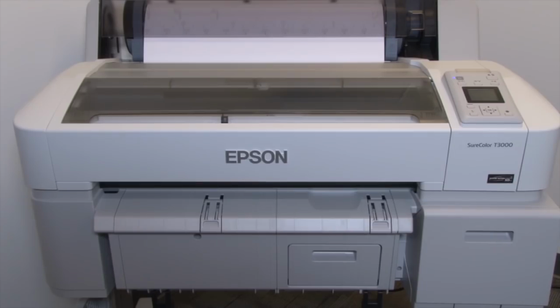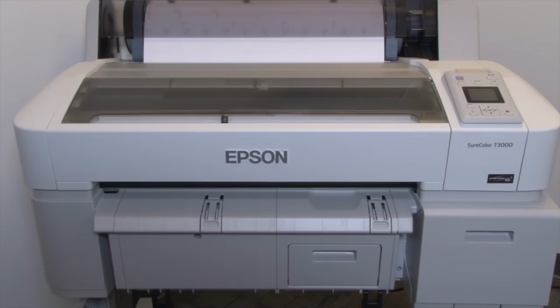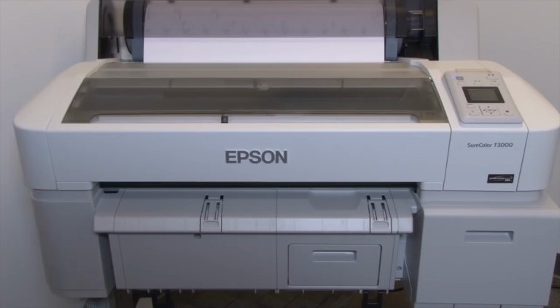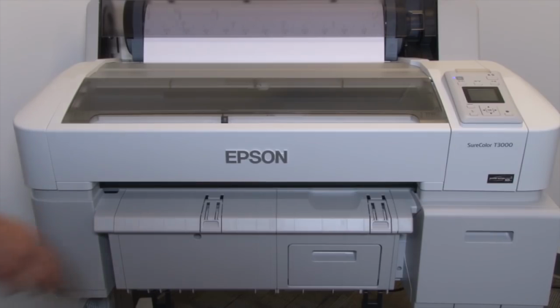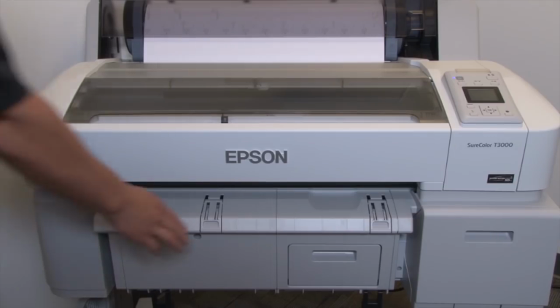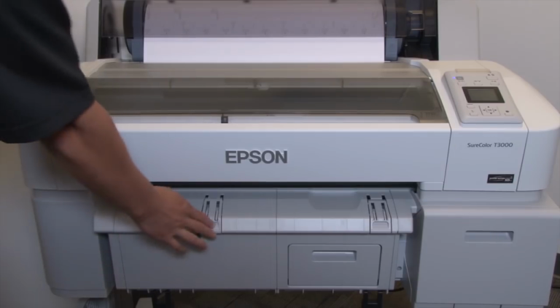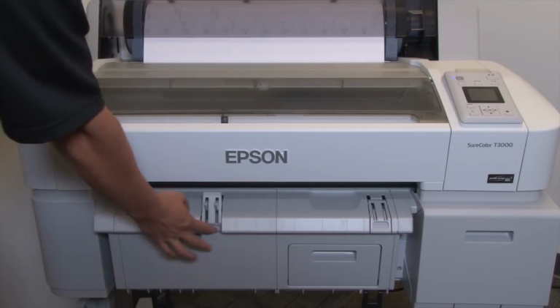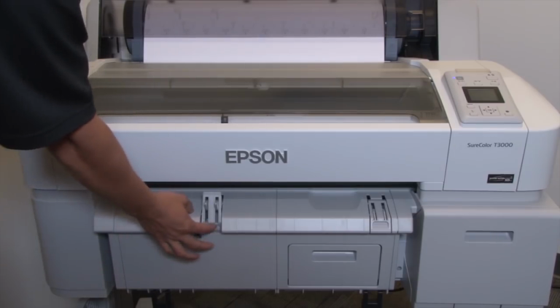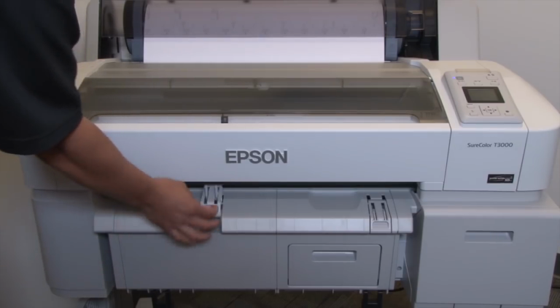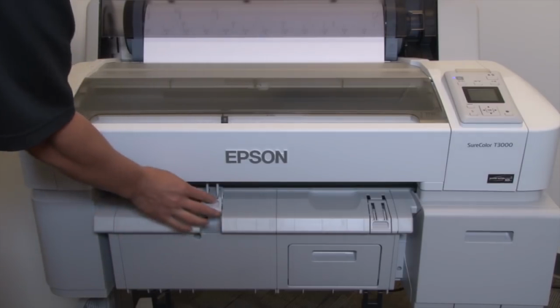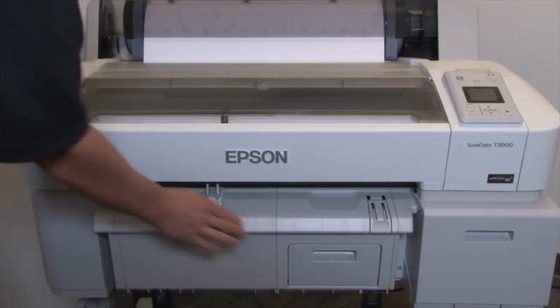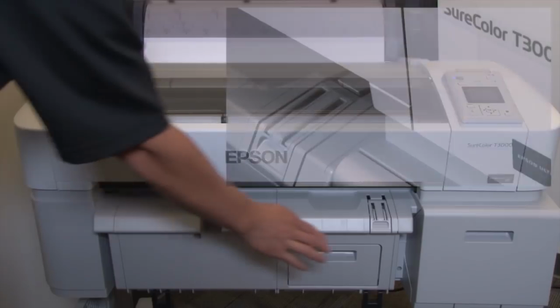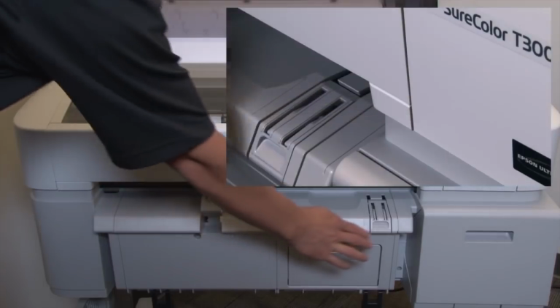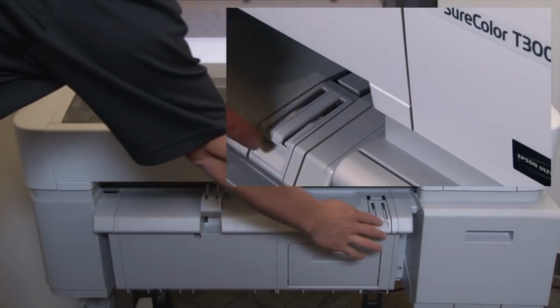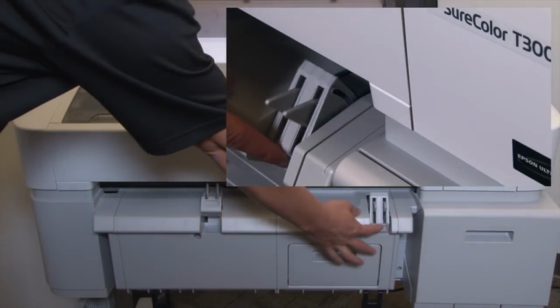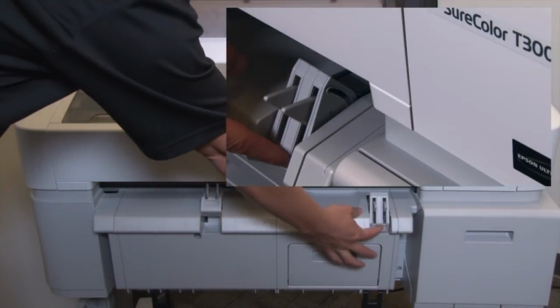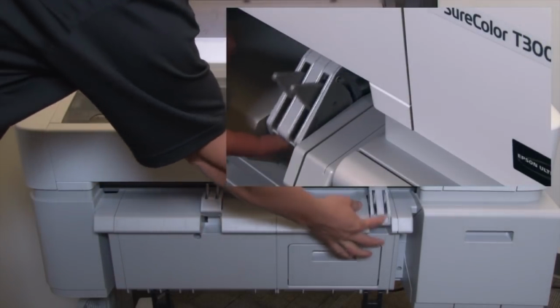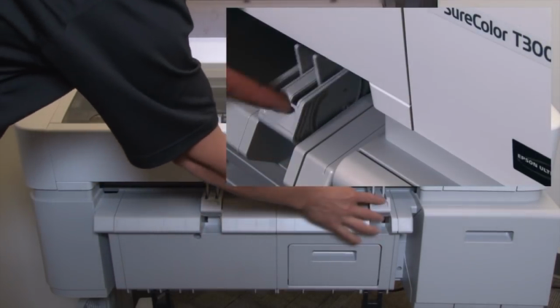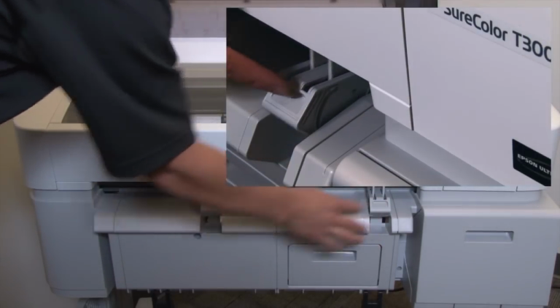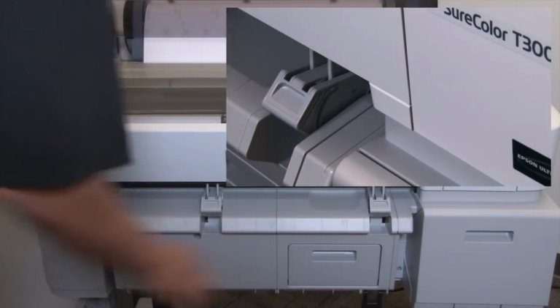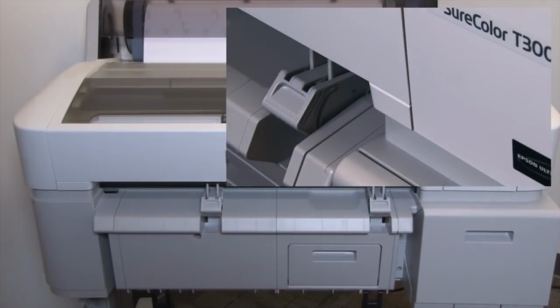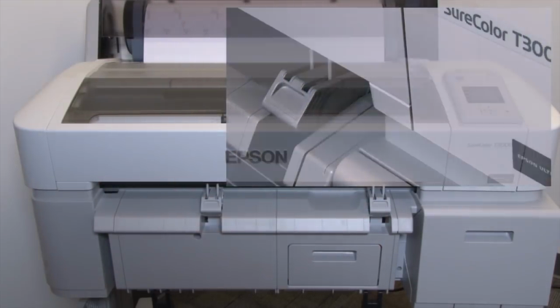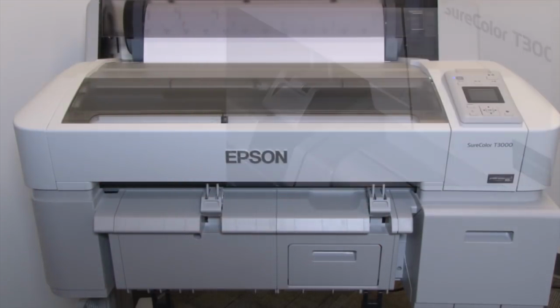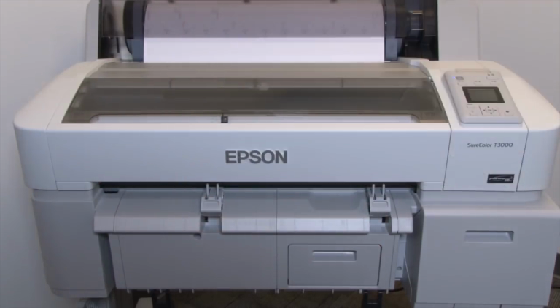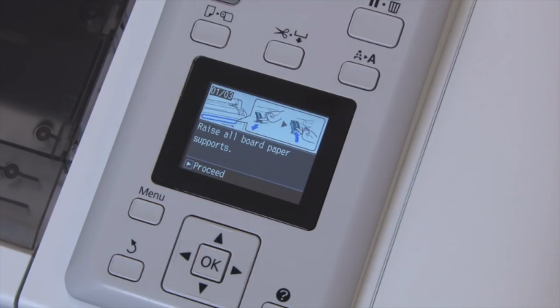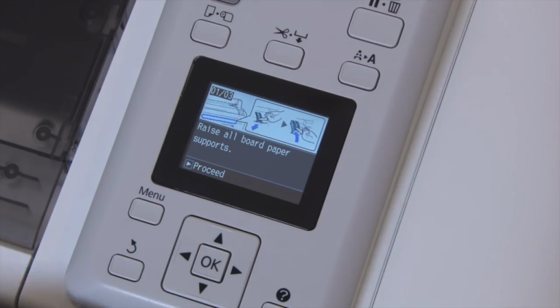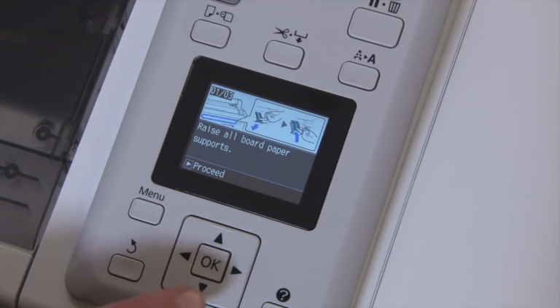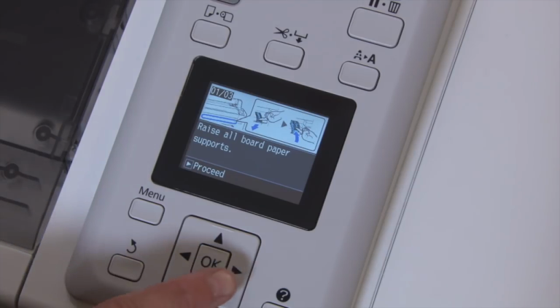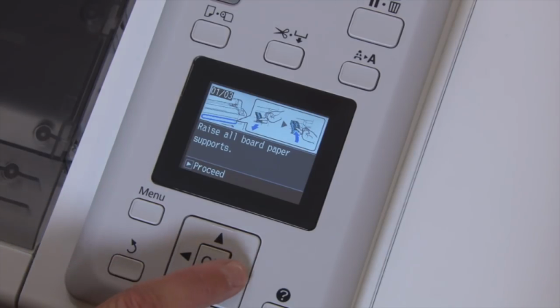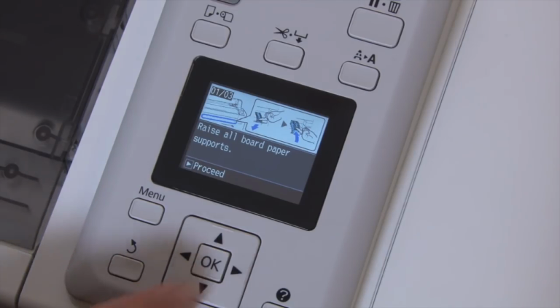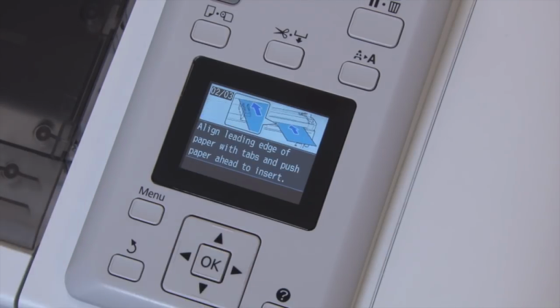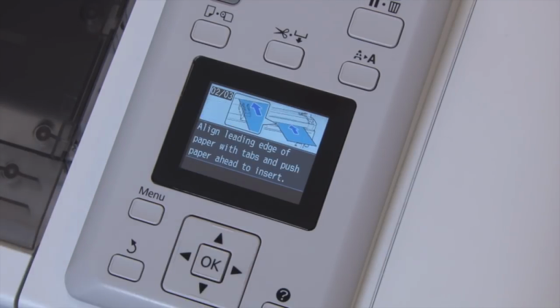We'll raise the board supports by first pressing down and then pushing in towards the printer. Press the right button to continue.